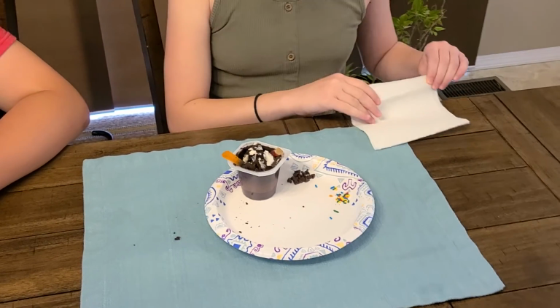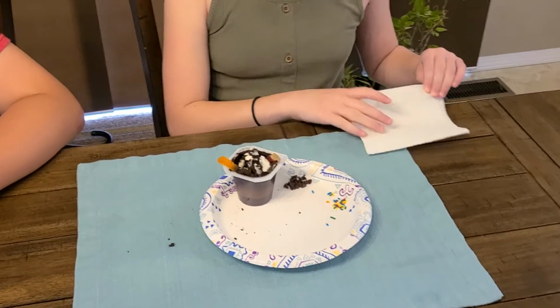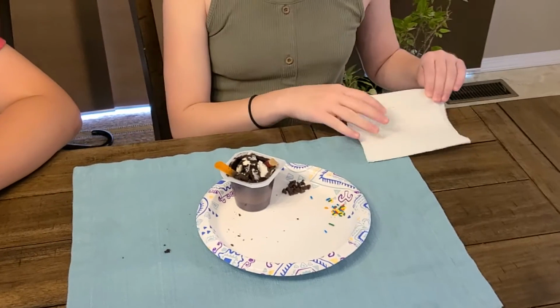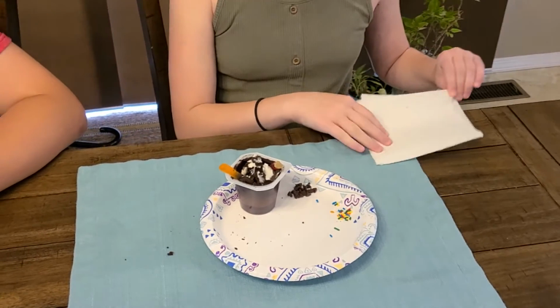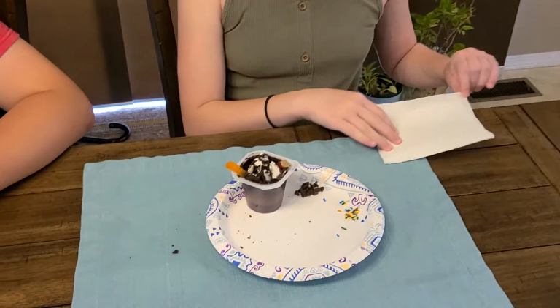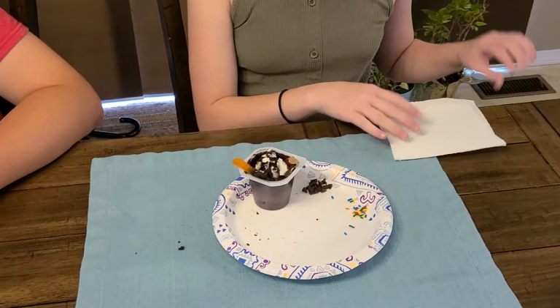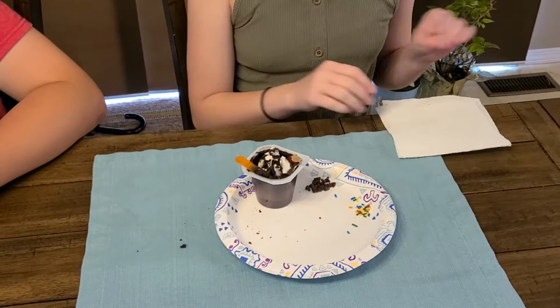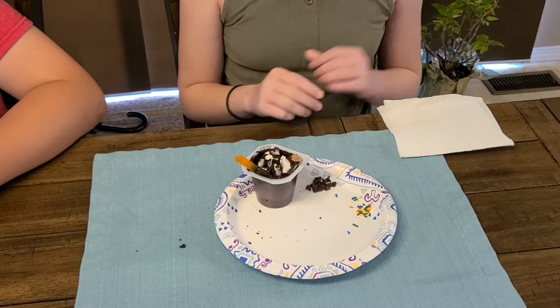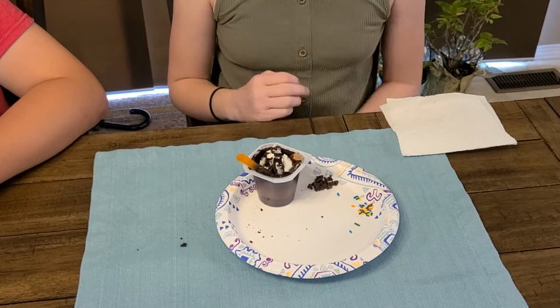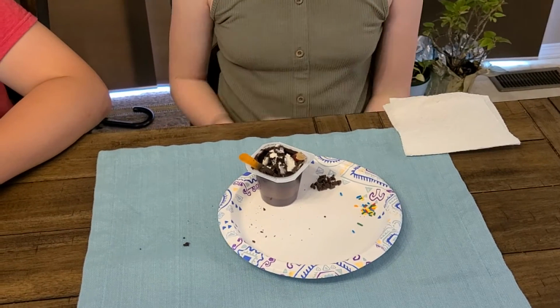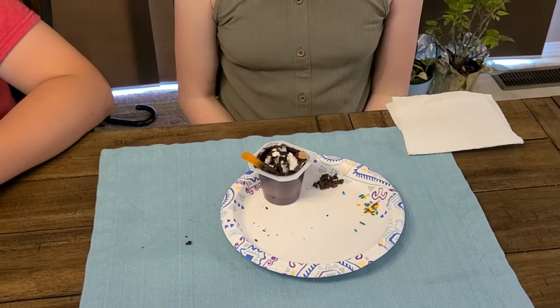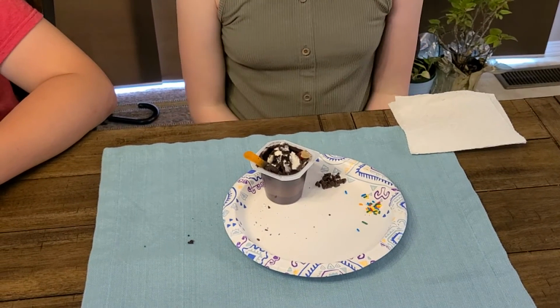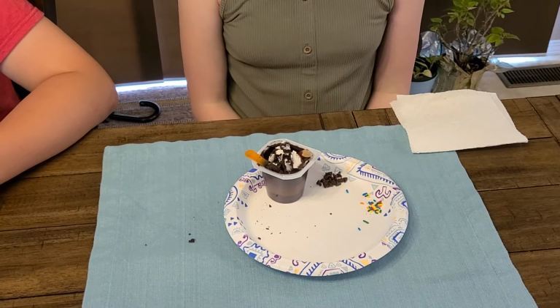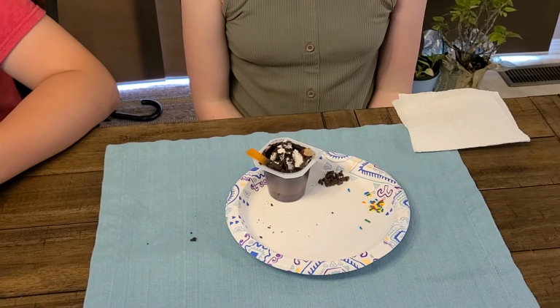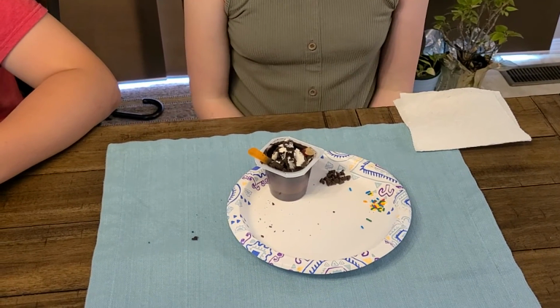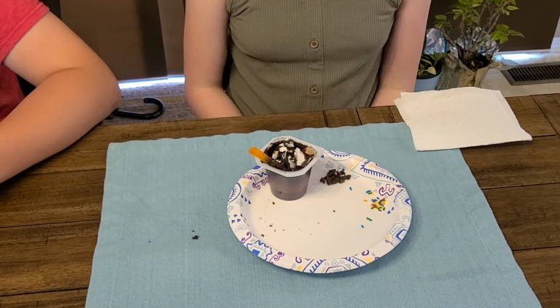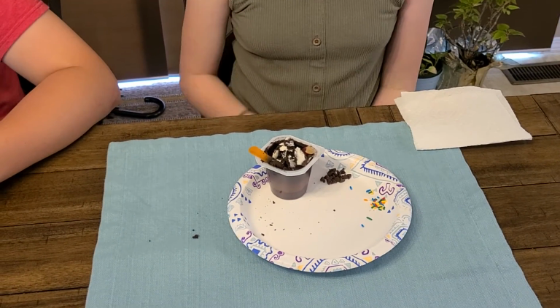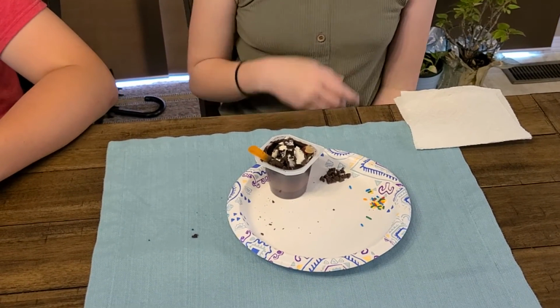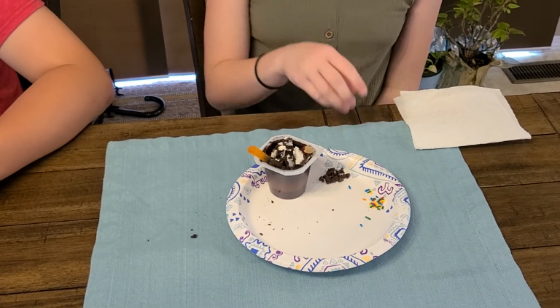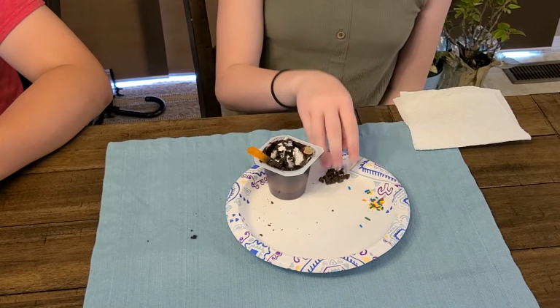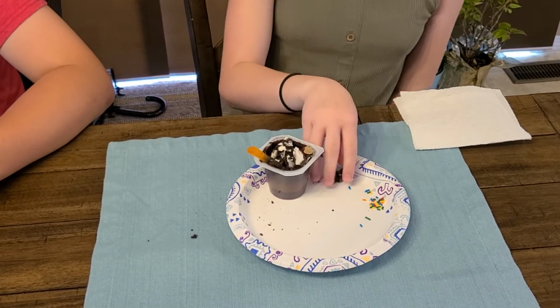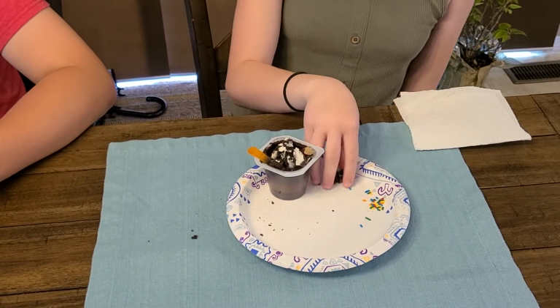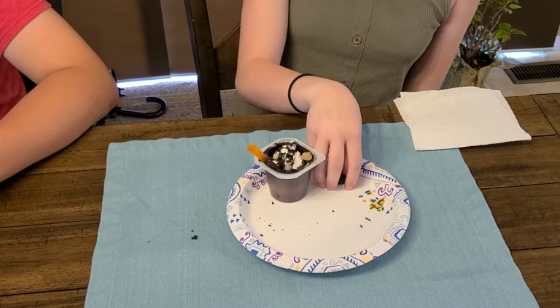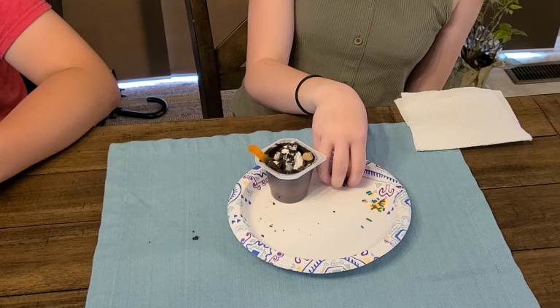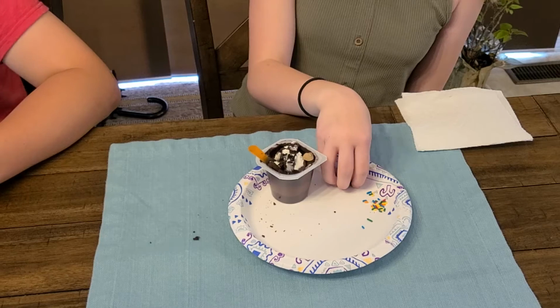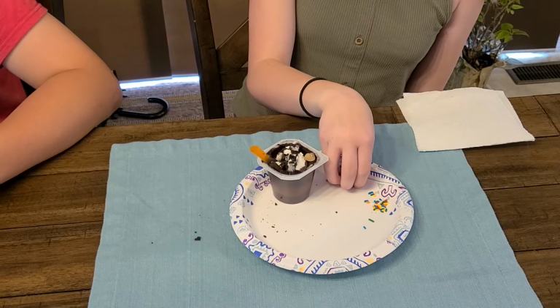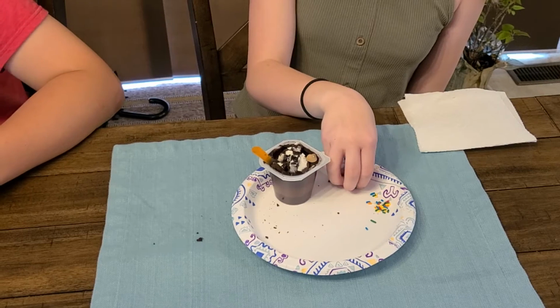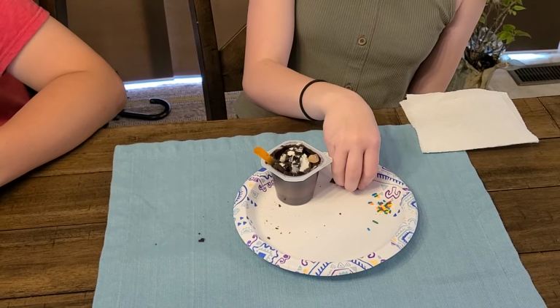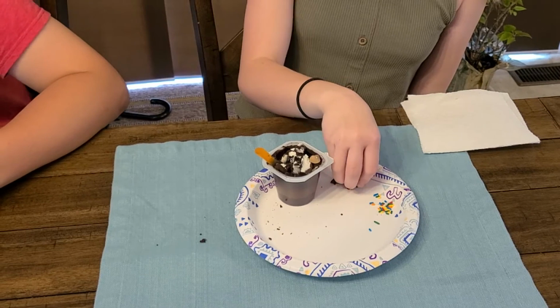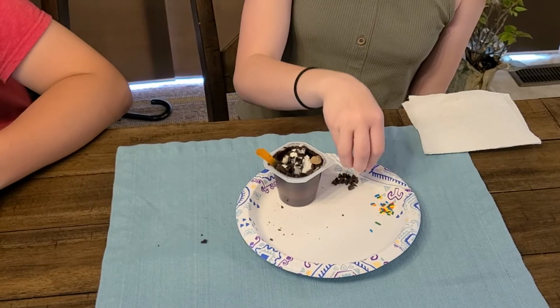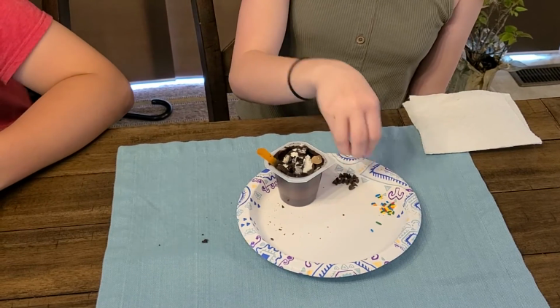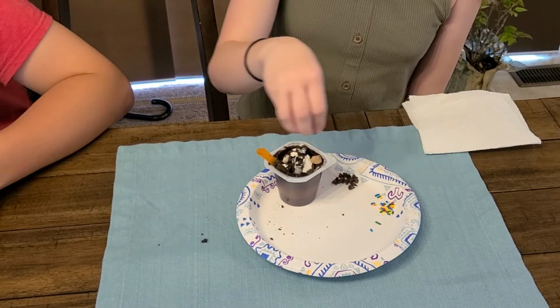Last, sprinkle the chocolate chip seeds or colored sprinkles to complete your snack.